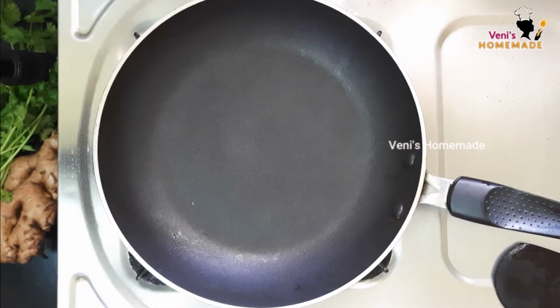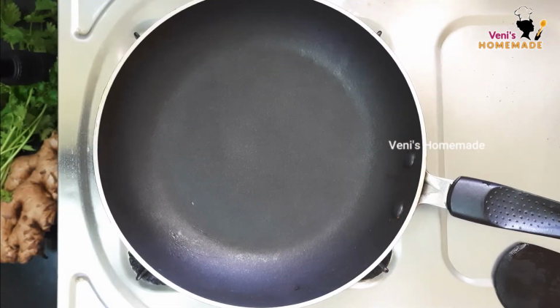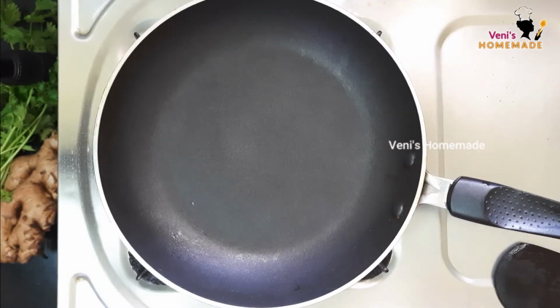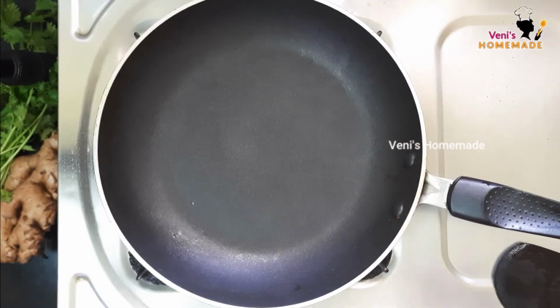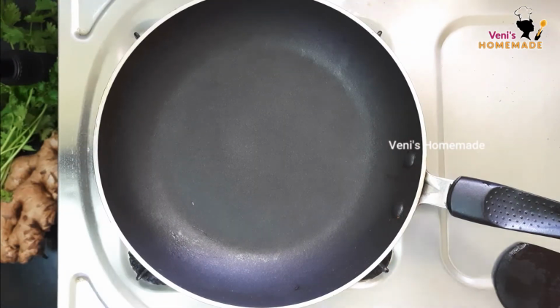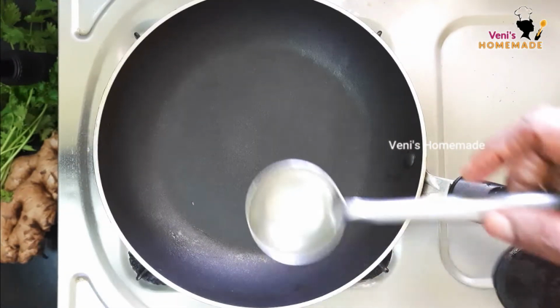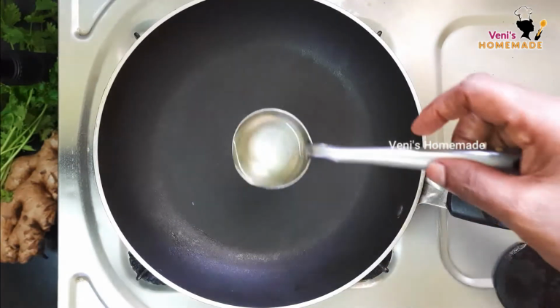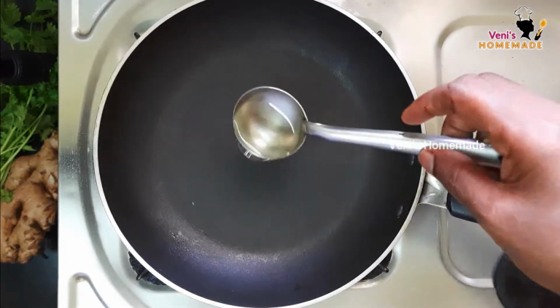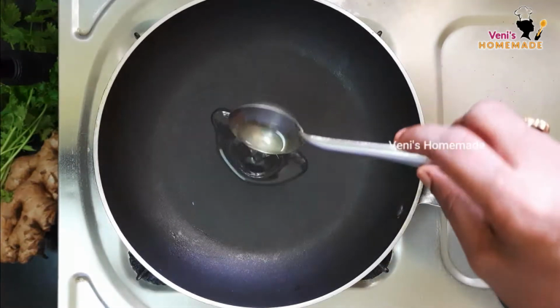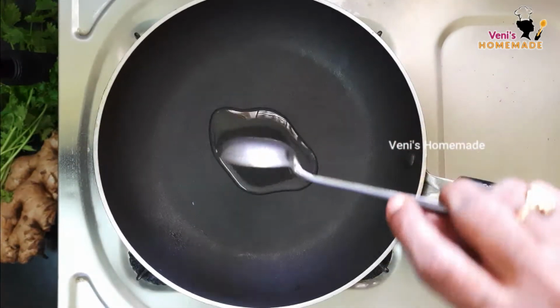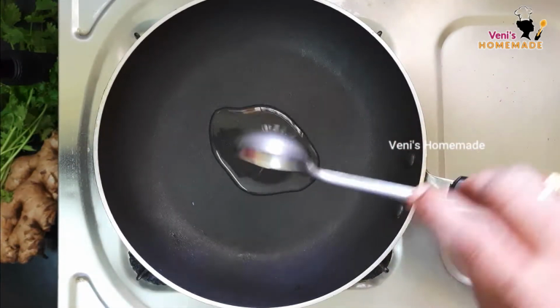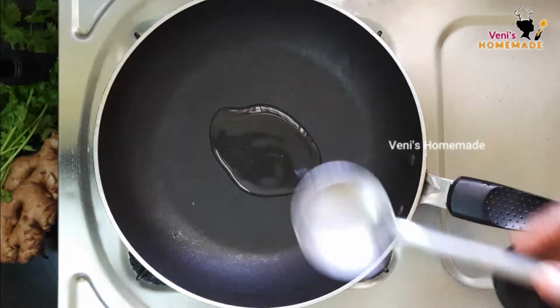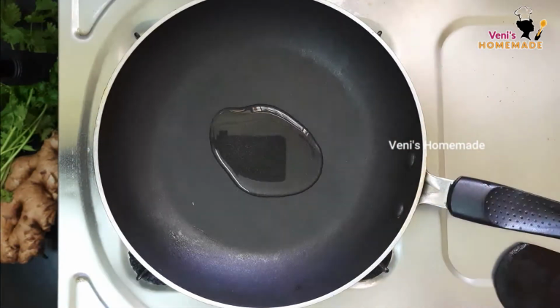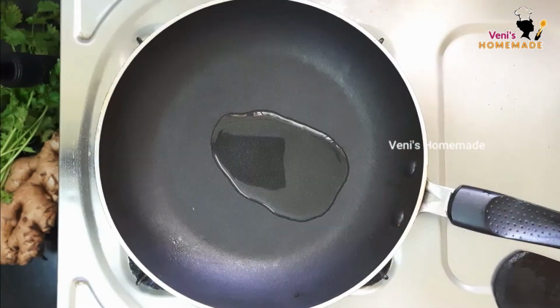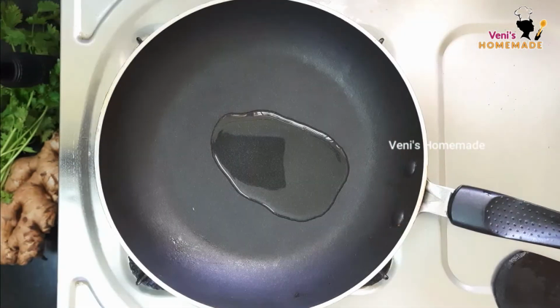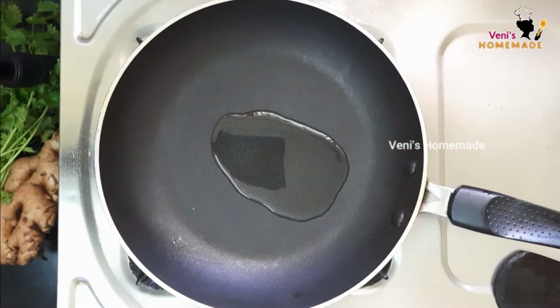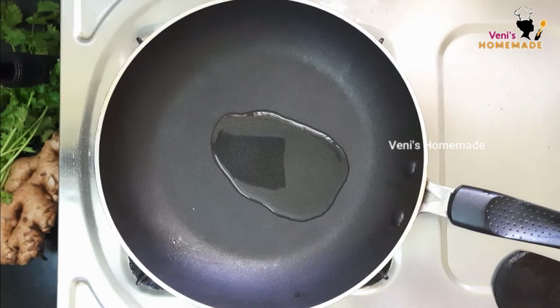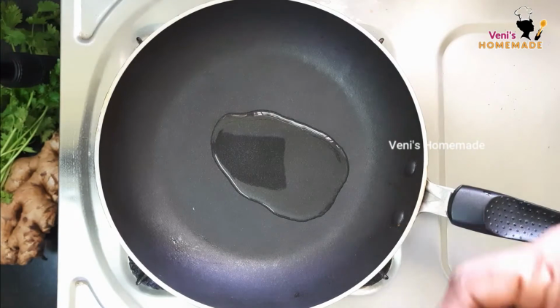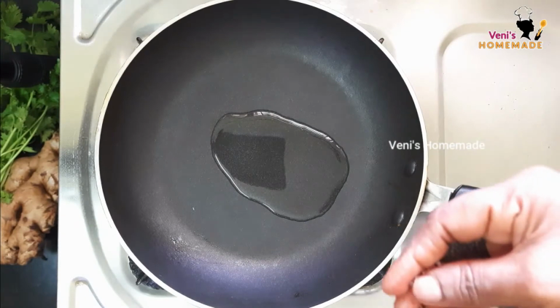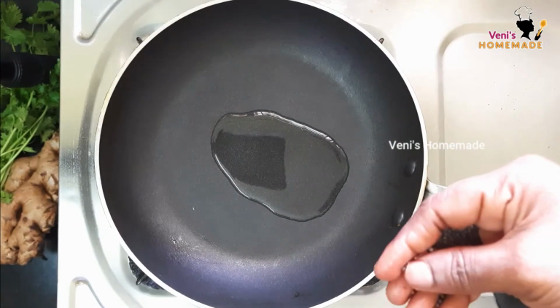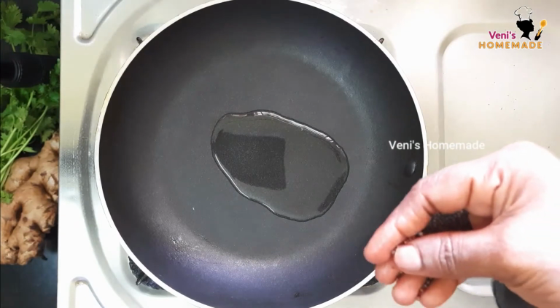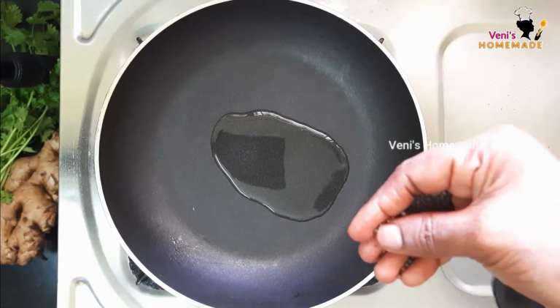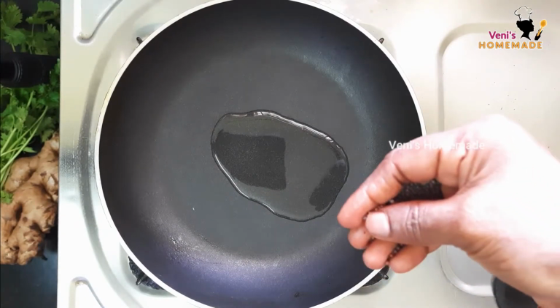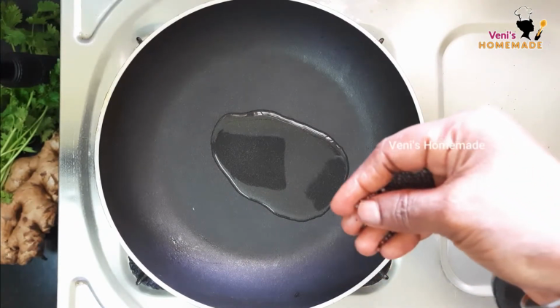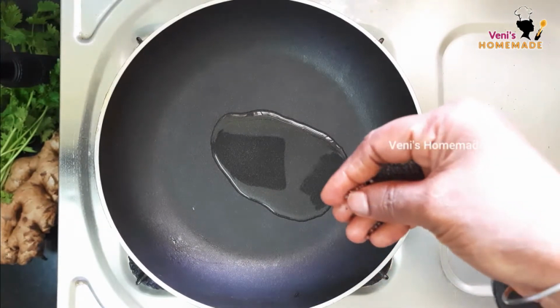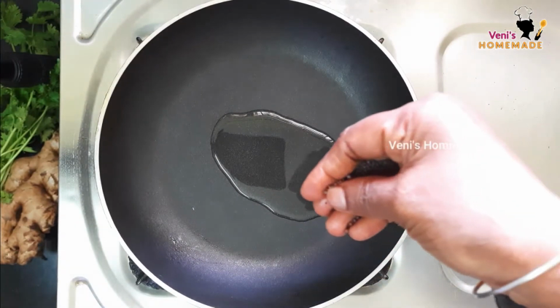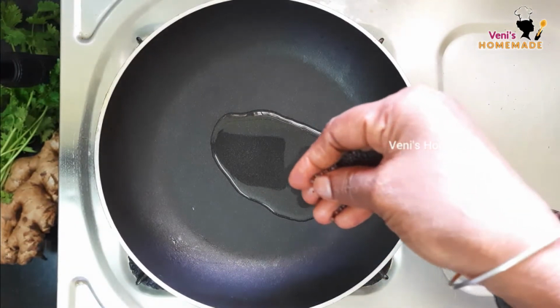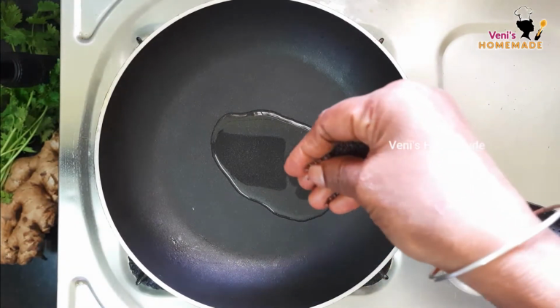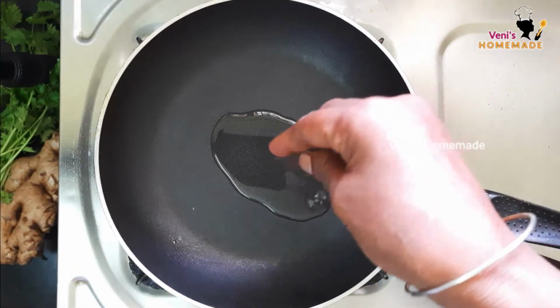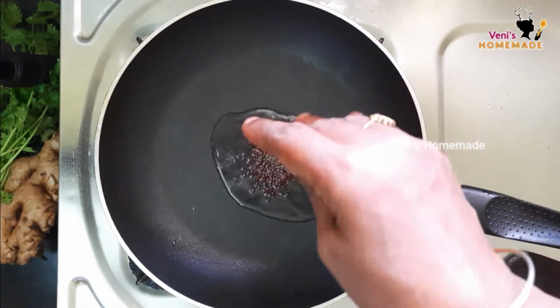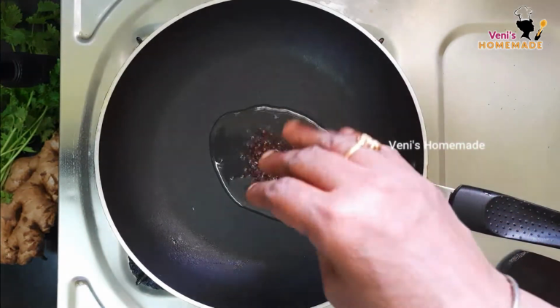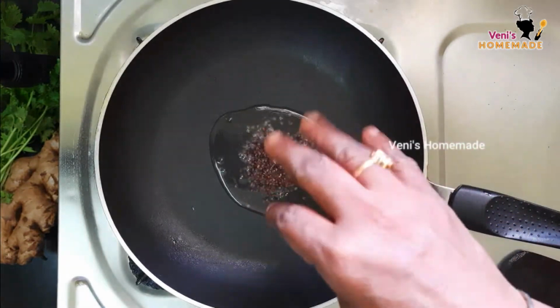Add a teaspoon, add a cup of tea, then add the tea and mix it.